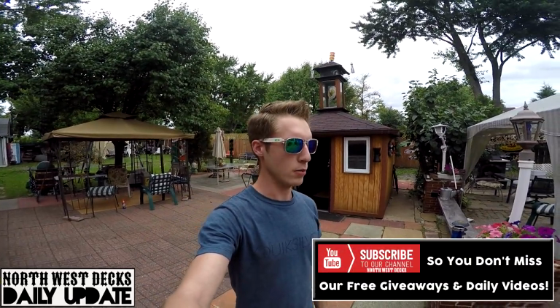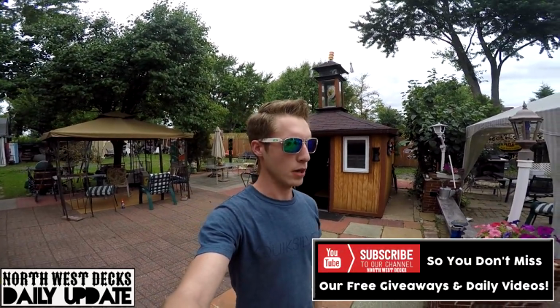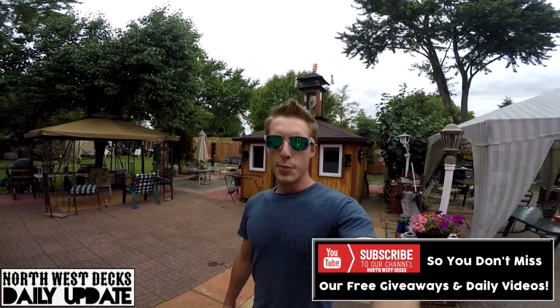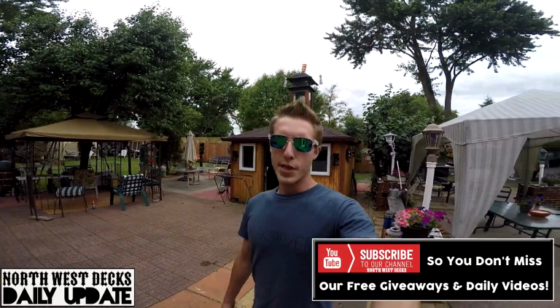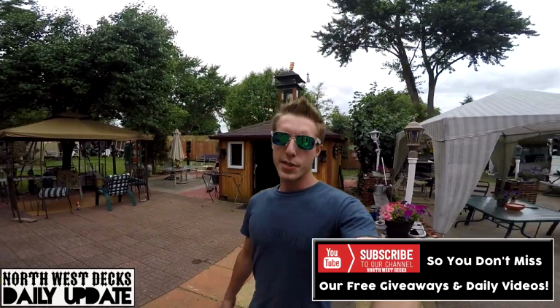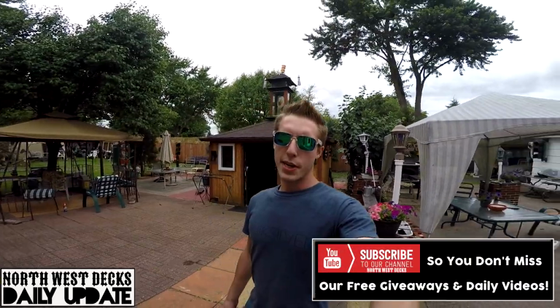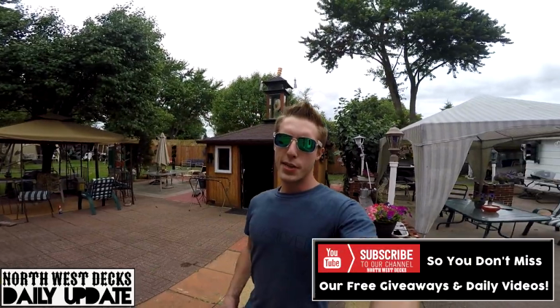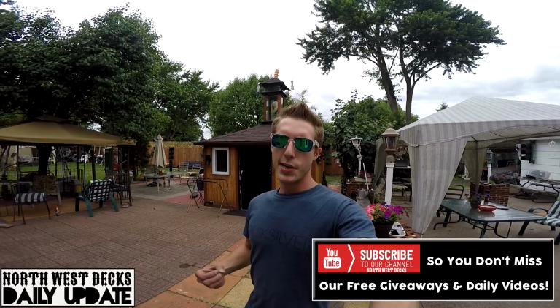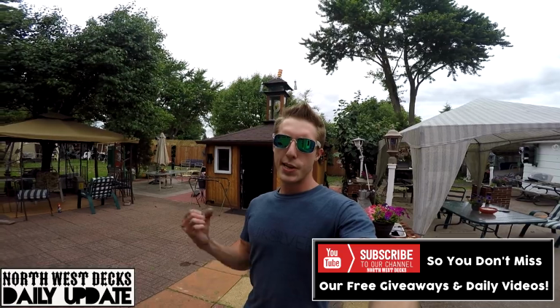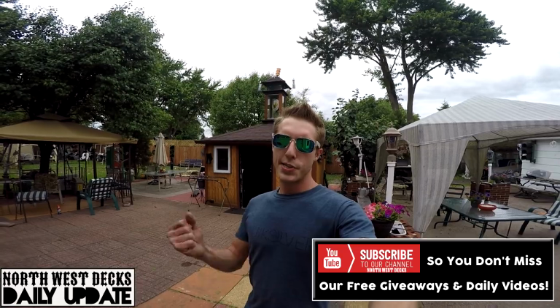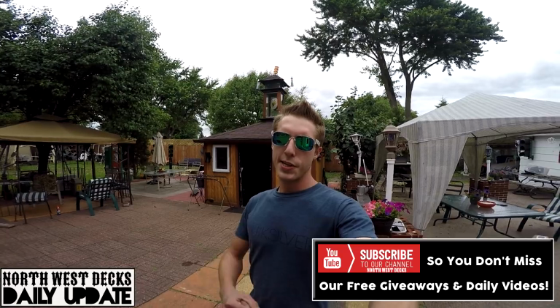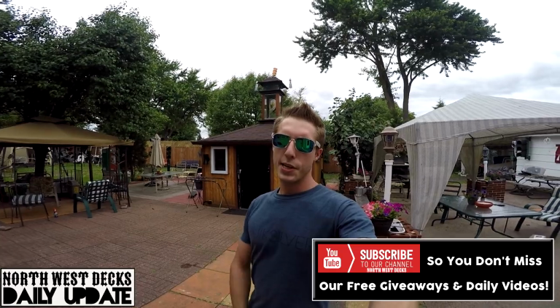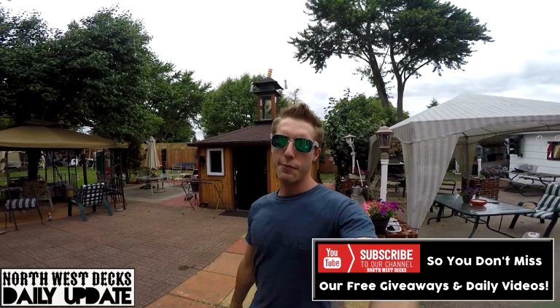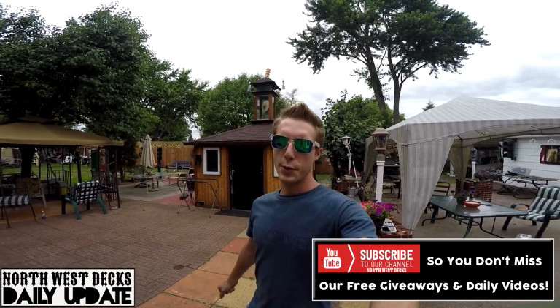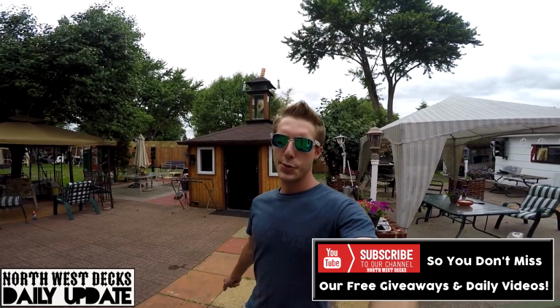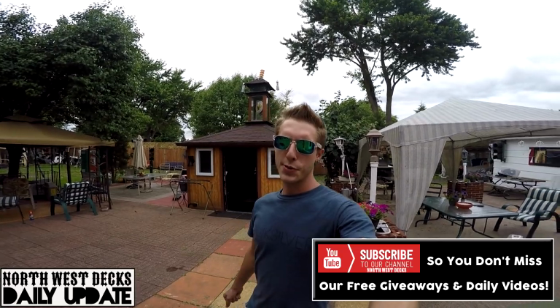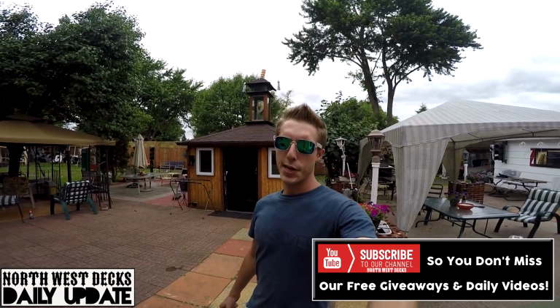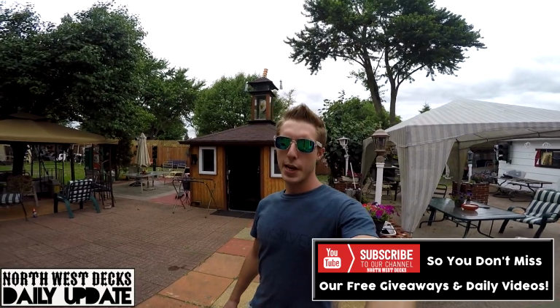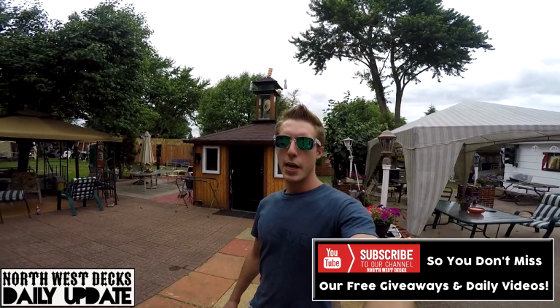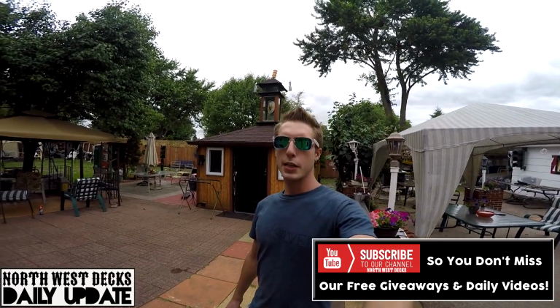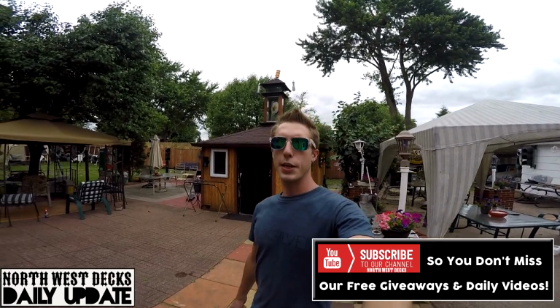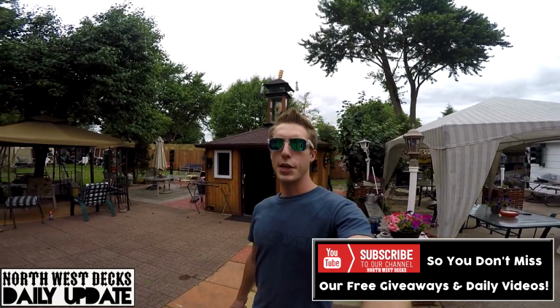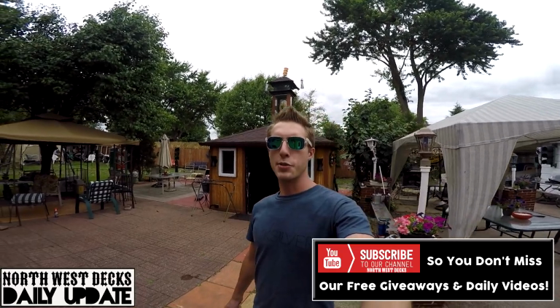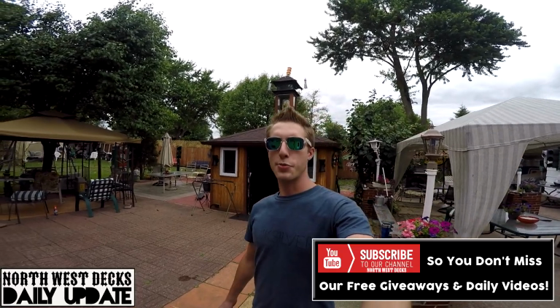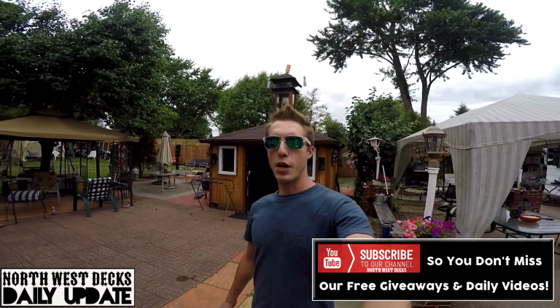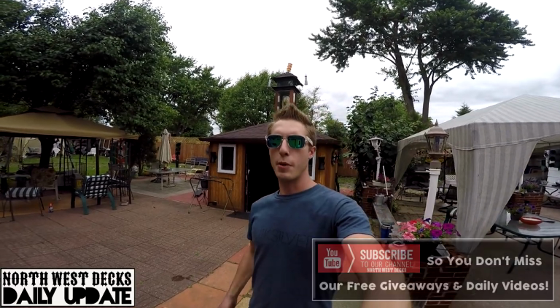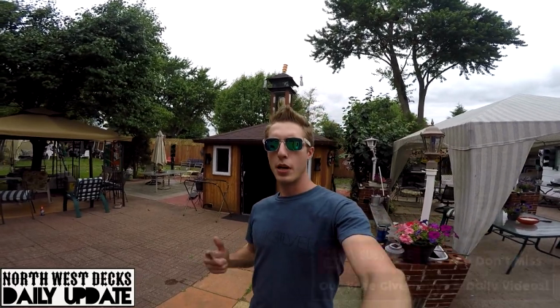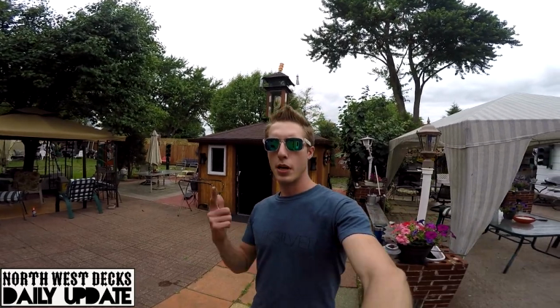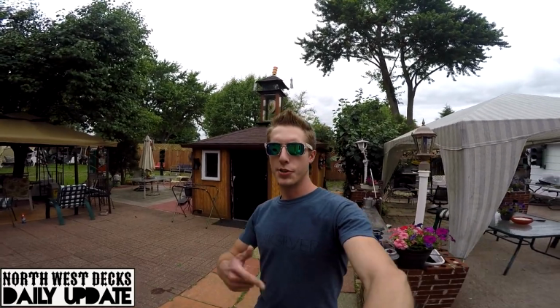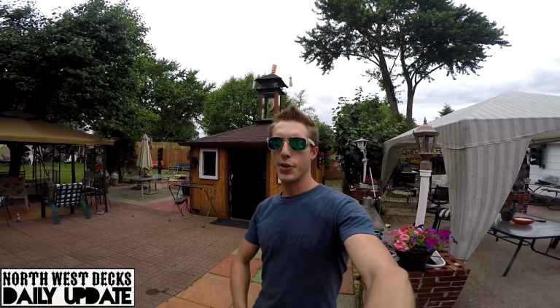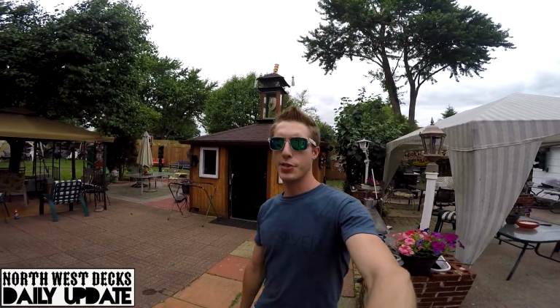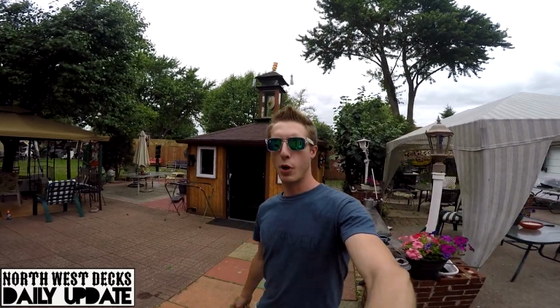Besides that guys, take it easy. Have a great Tuesday — like, comment, subscribe. I'll see you guys tomorrow.